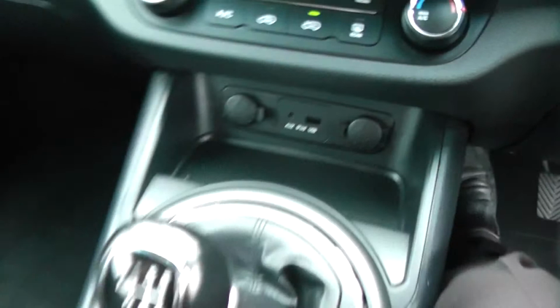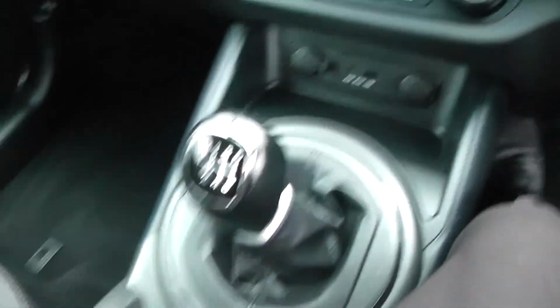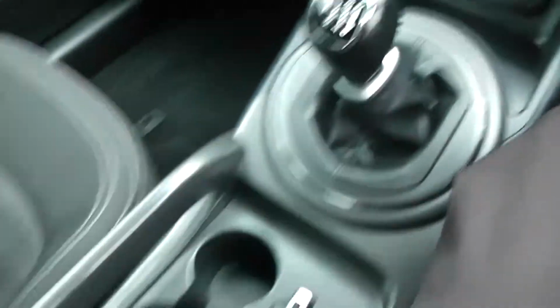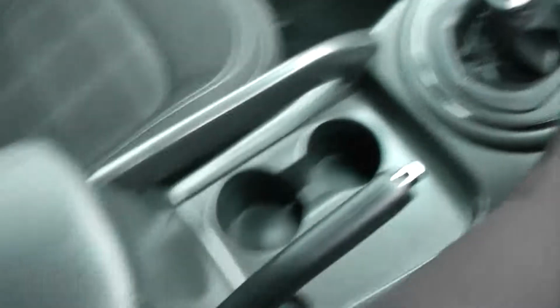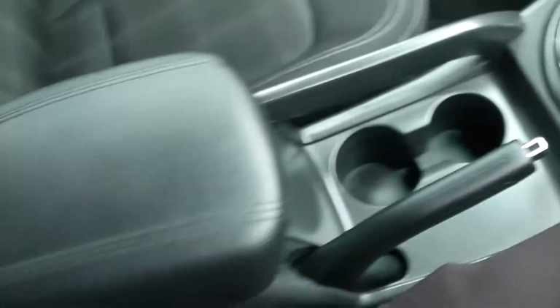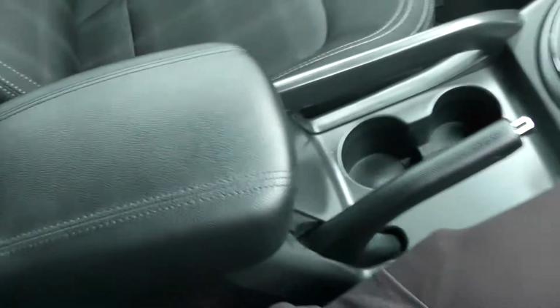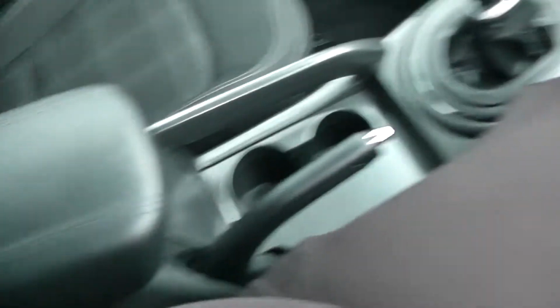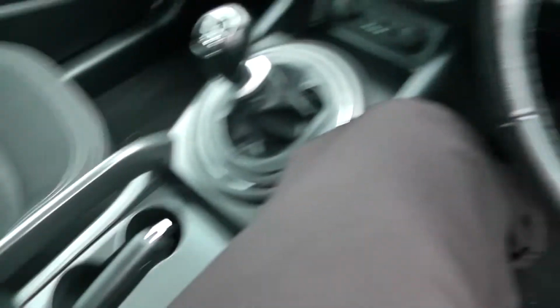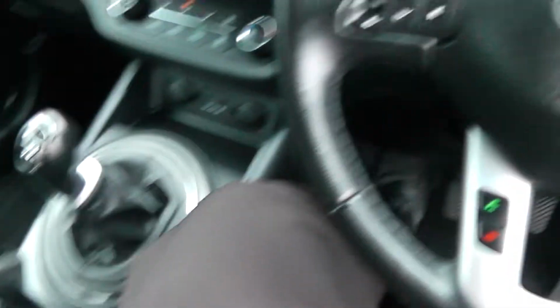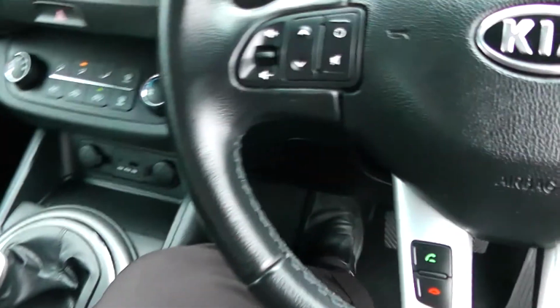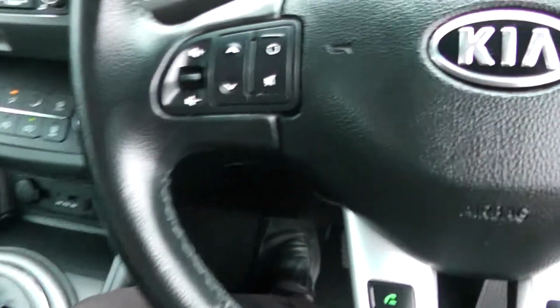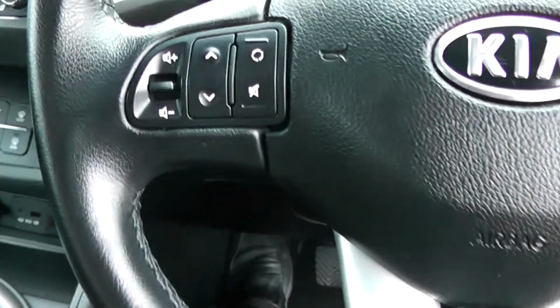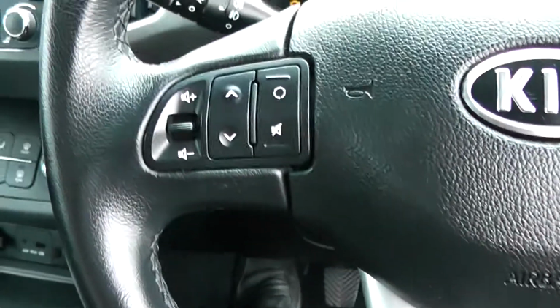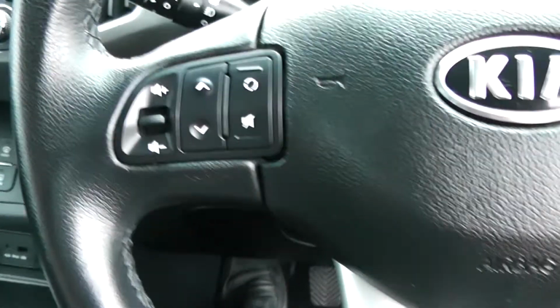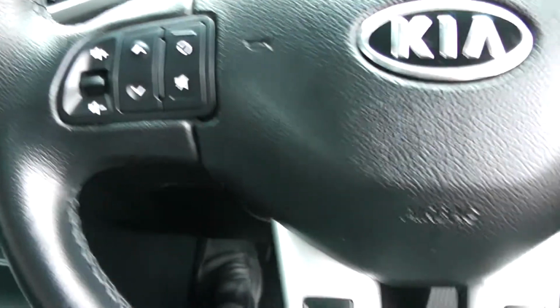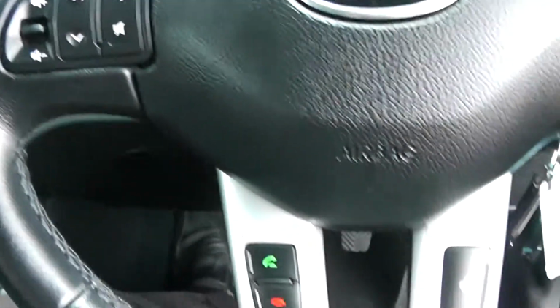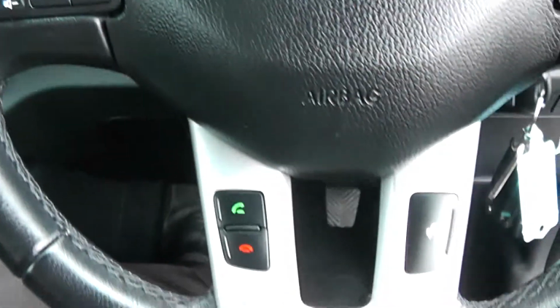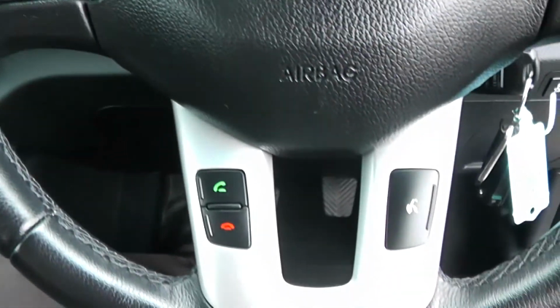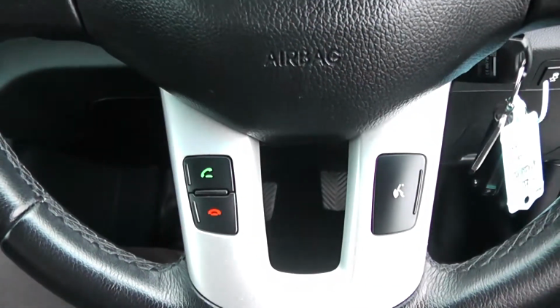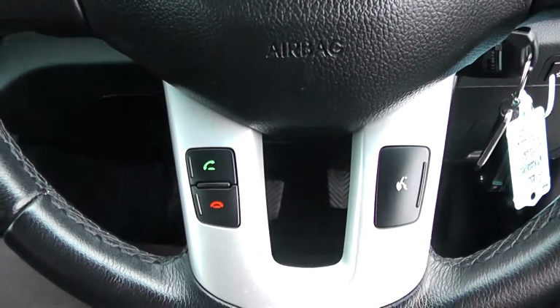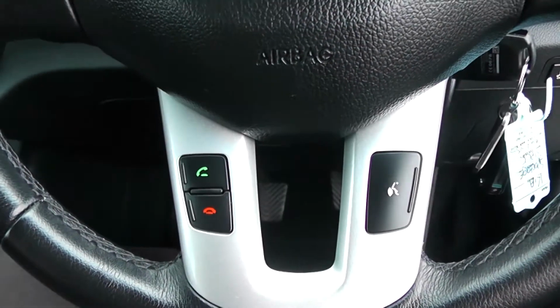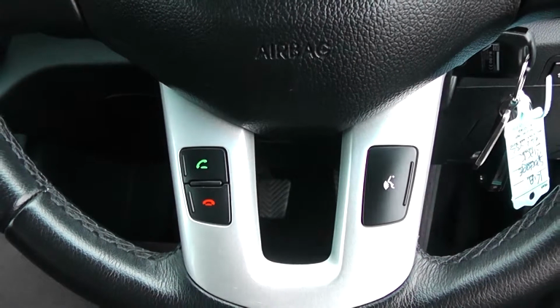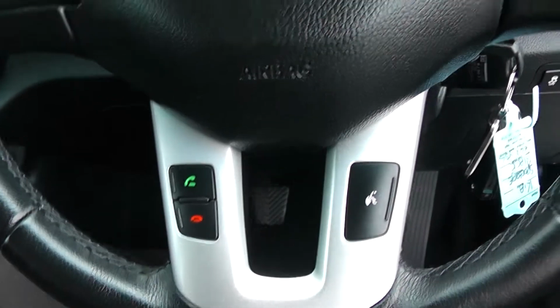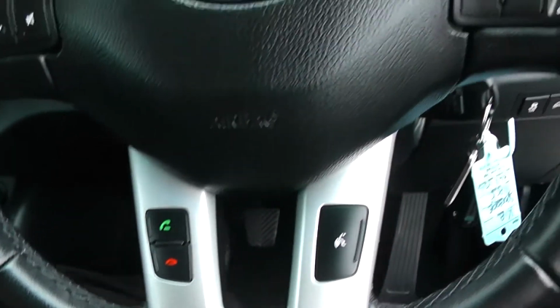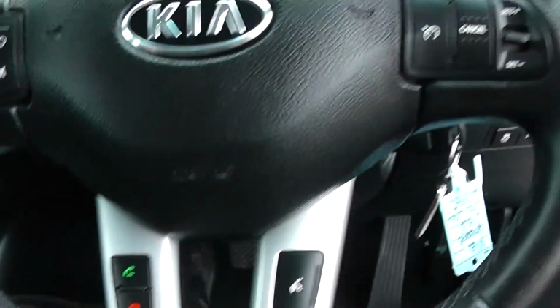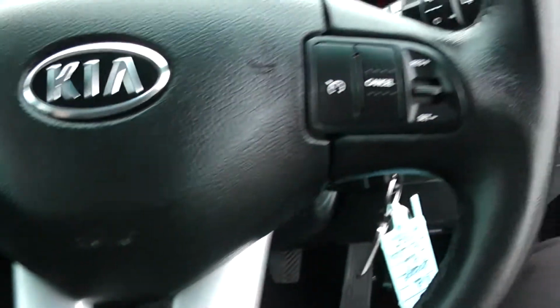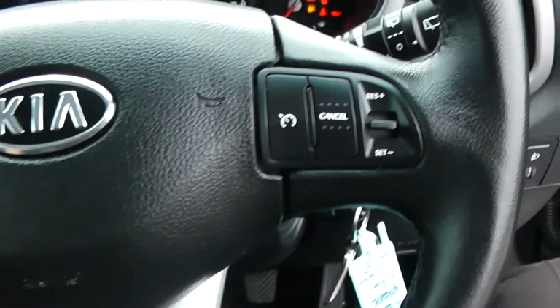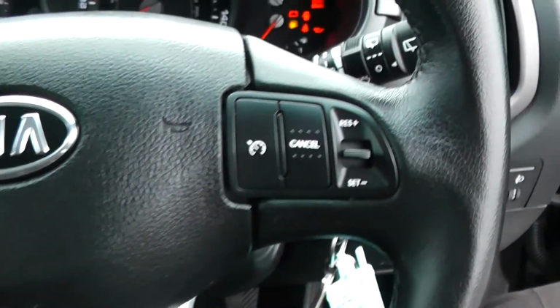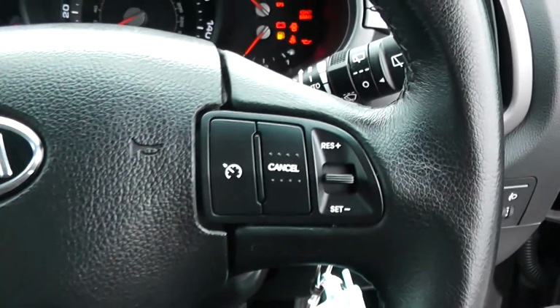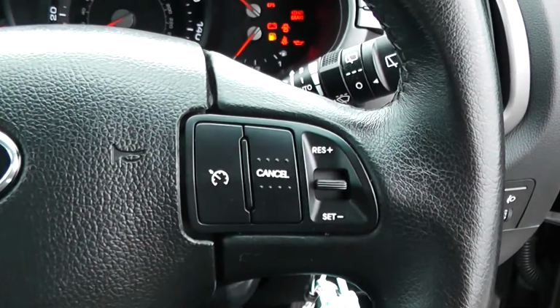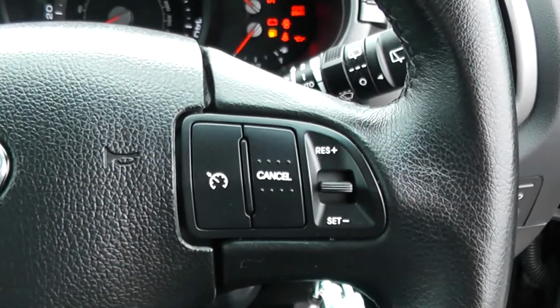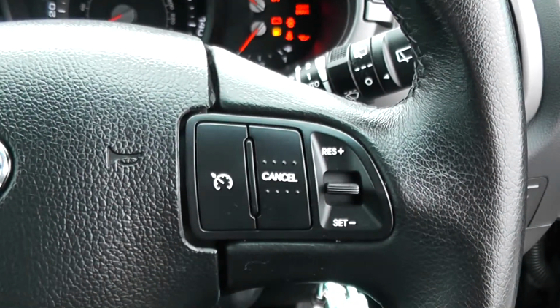On the steering wheel, you have all your various volume controls, as well as Bluetooth connectivity, voice activation, and everything to do with your cruise control.